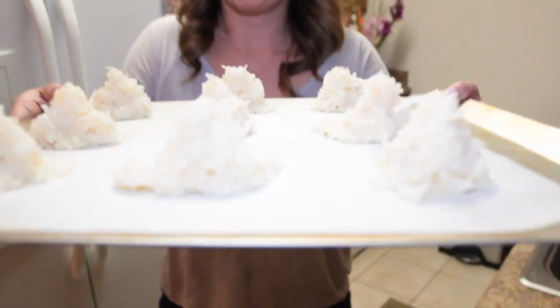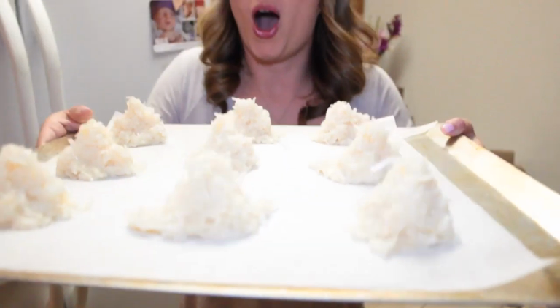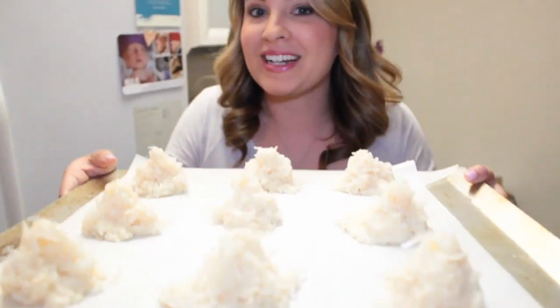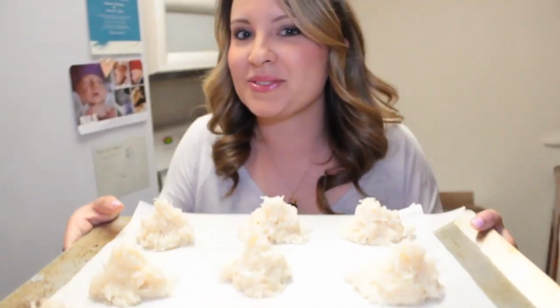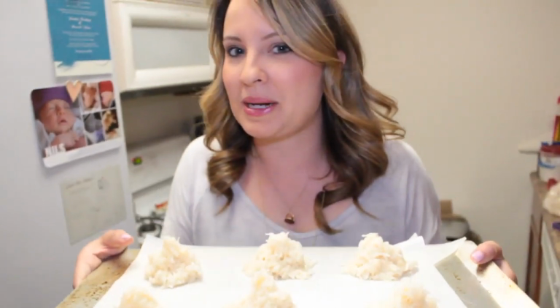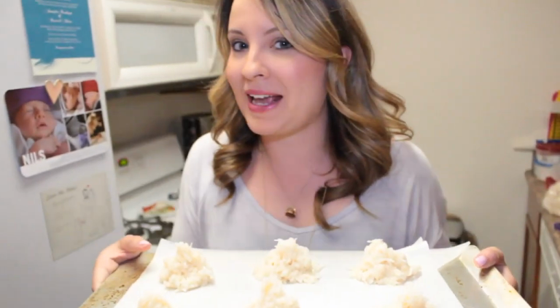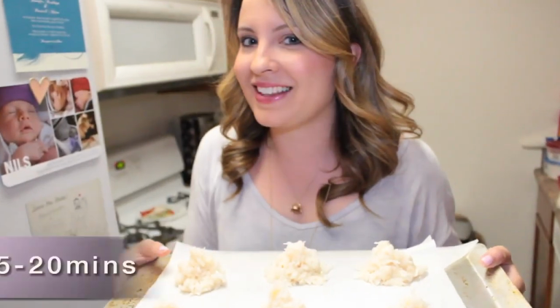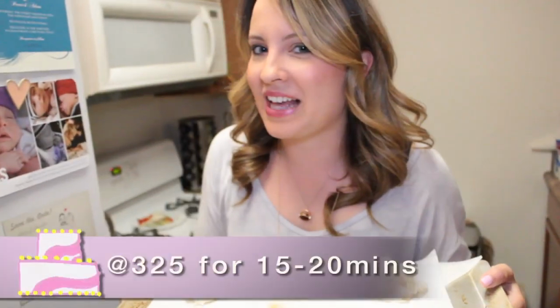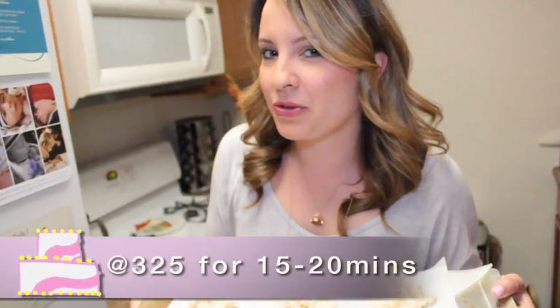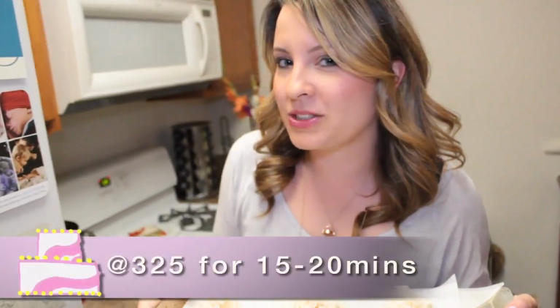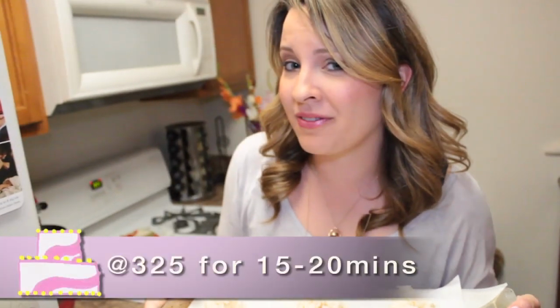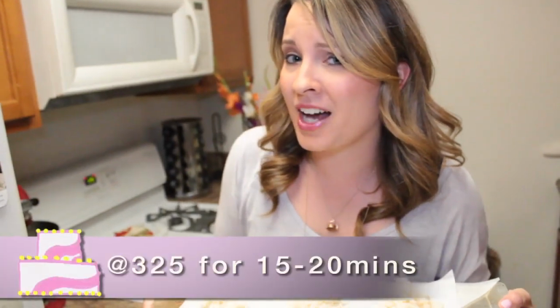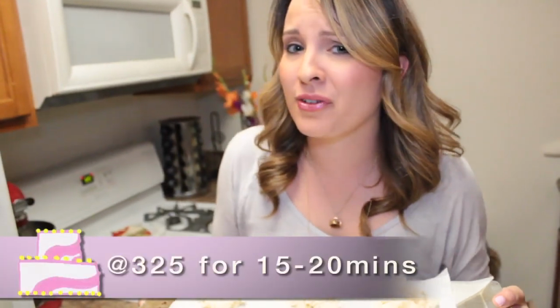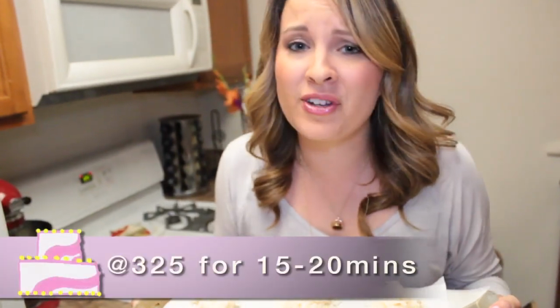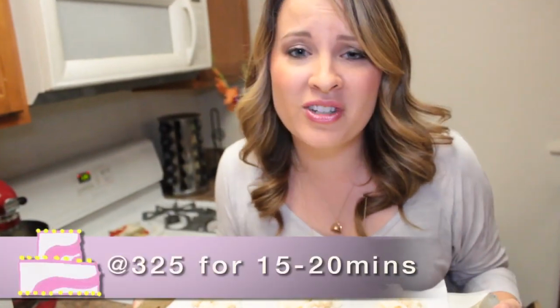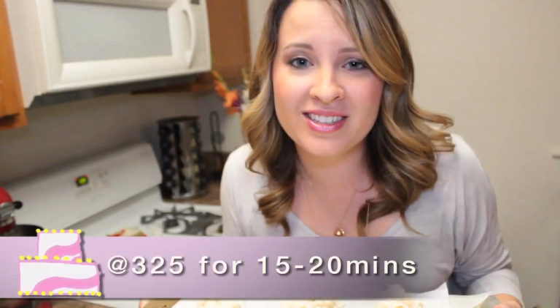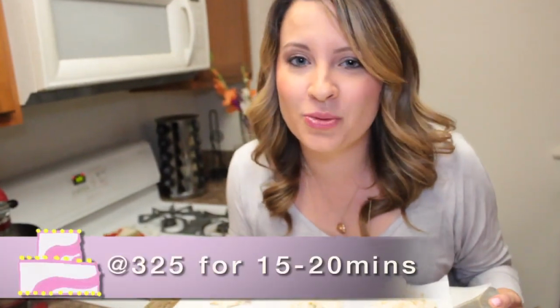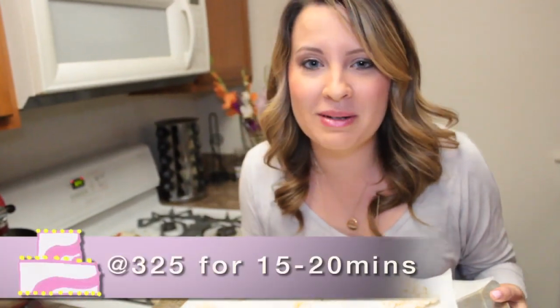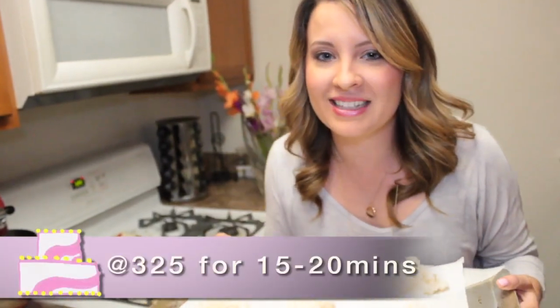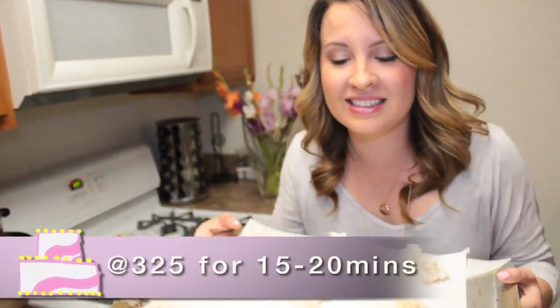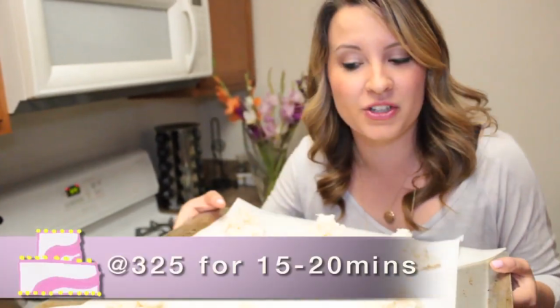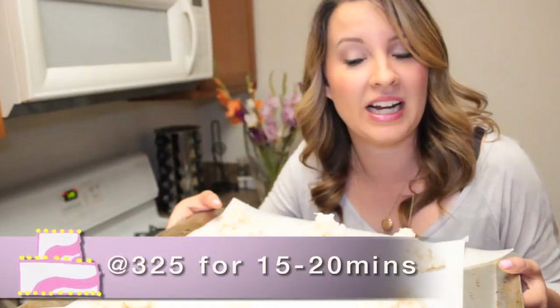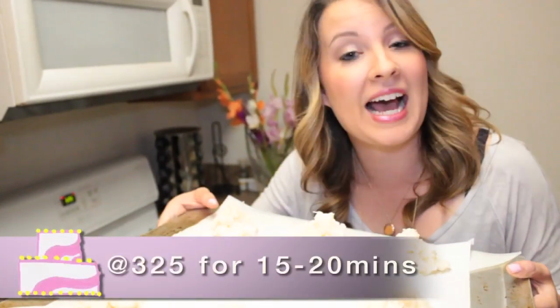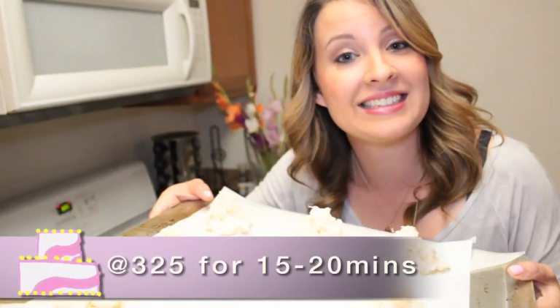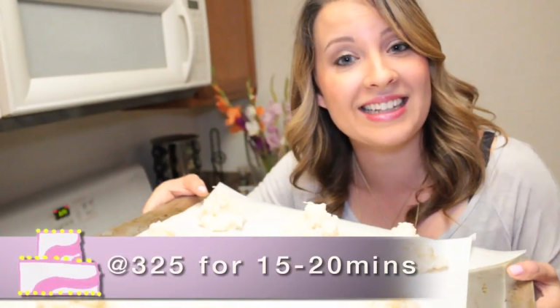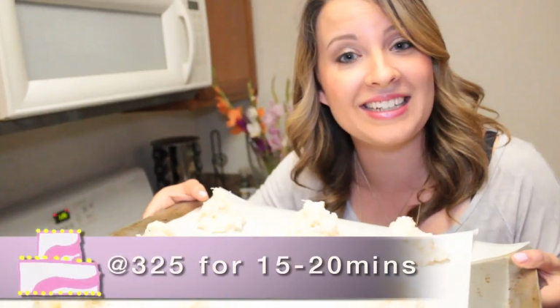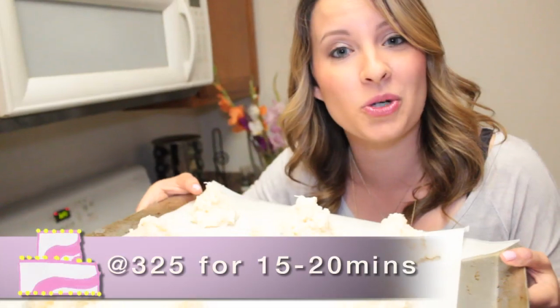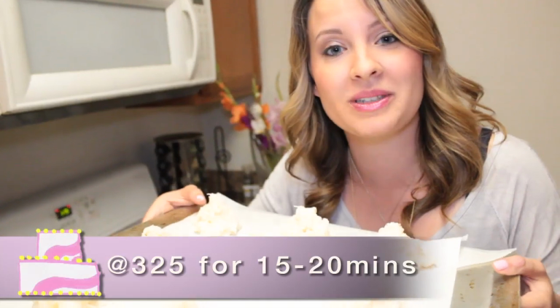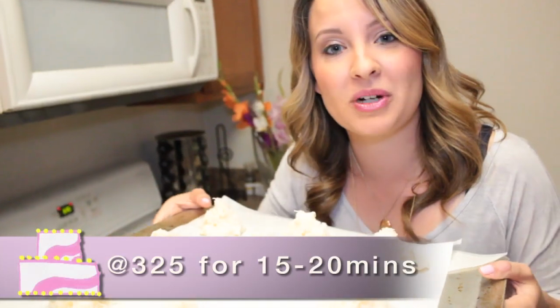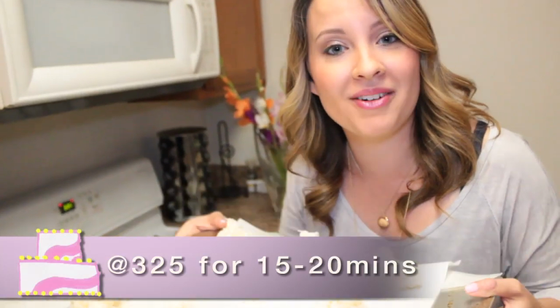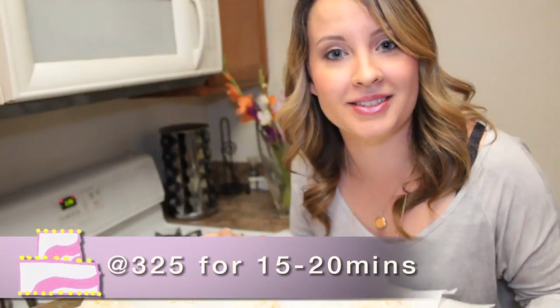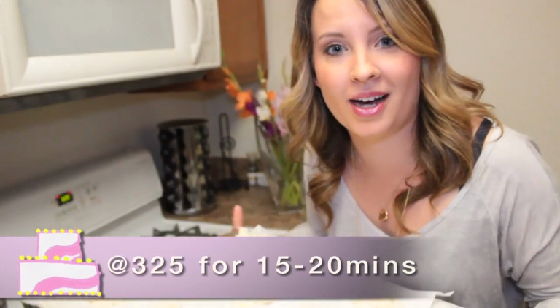We're going to bake these at 325°F for 15 to 20 minutes until they're nice, light, and golden brown on top.